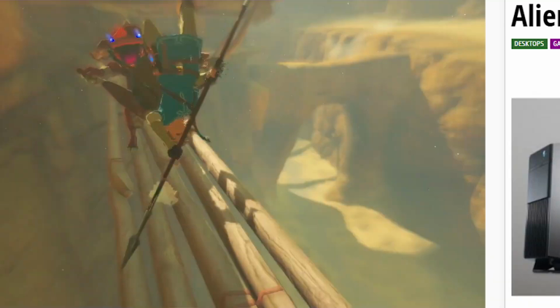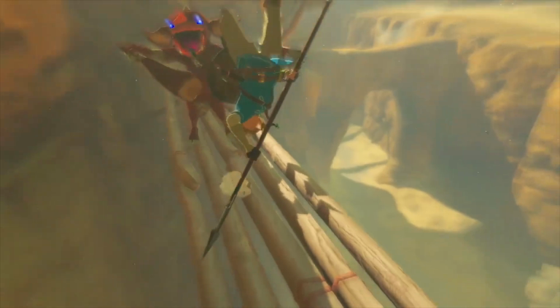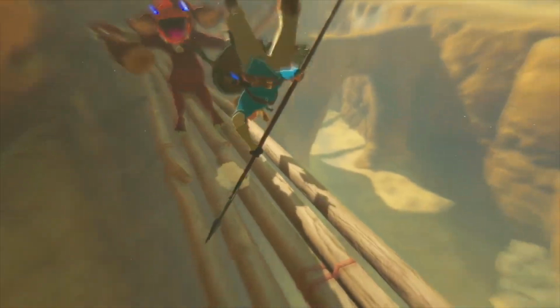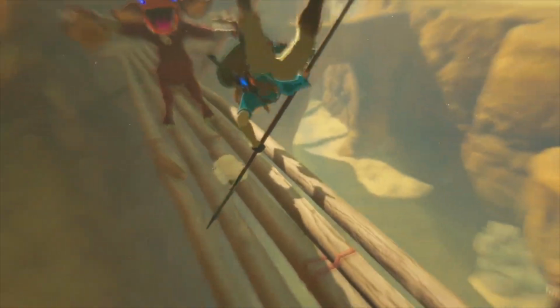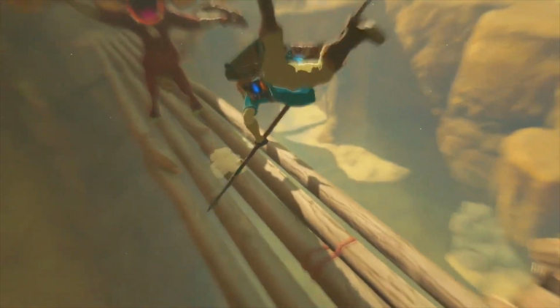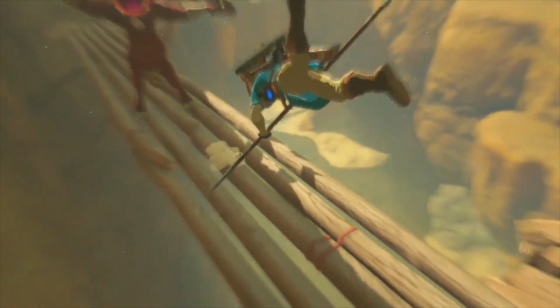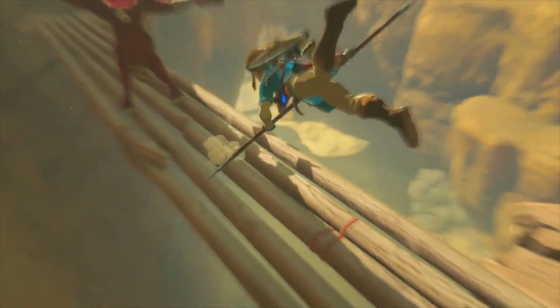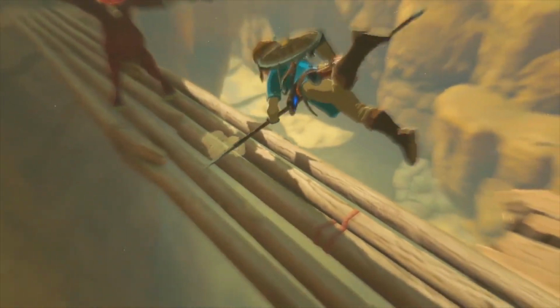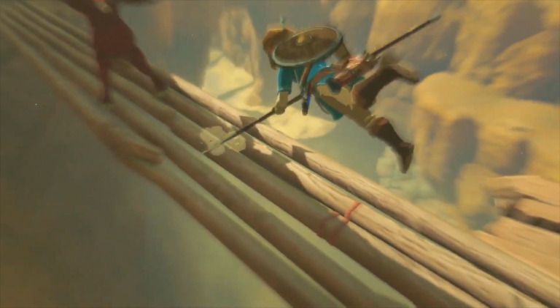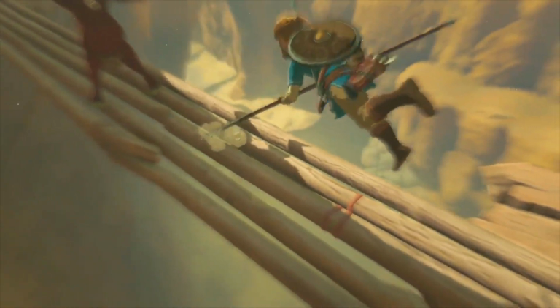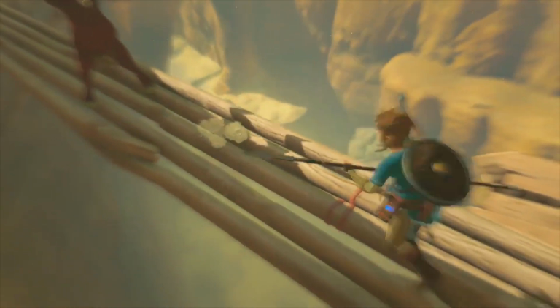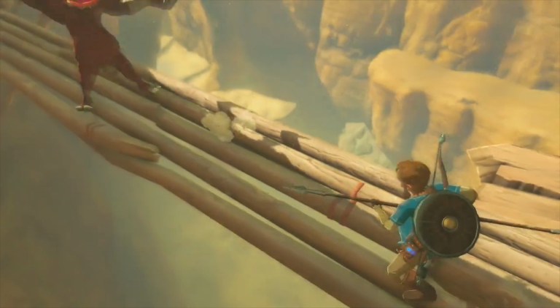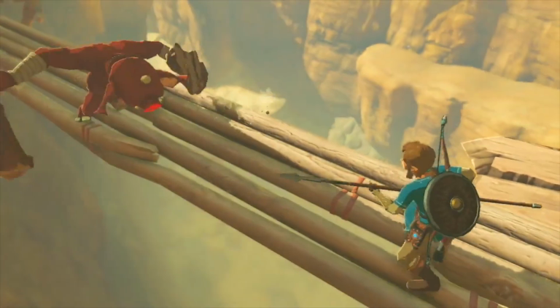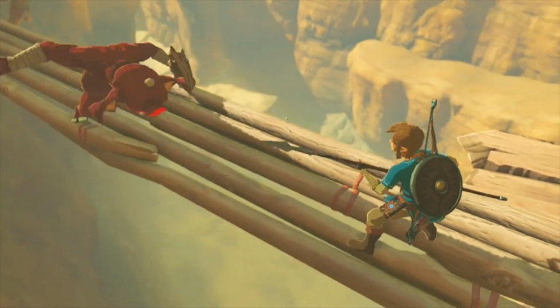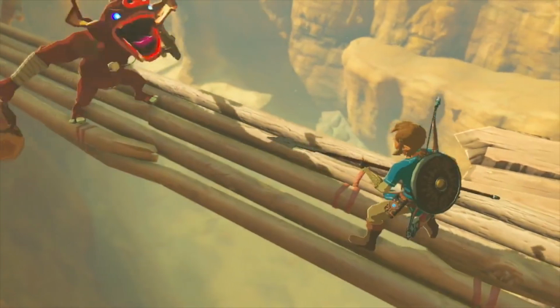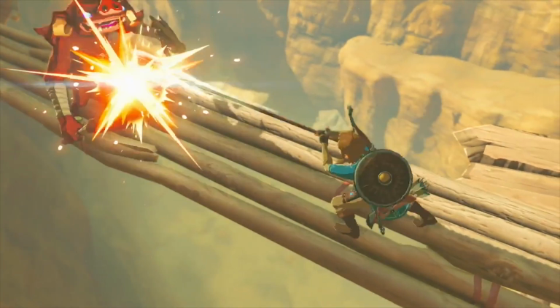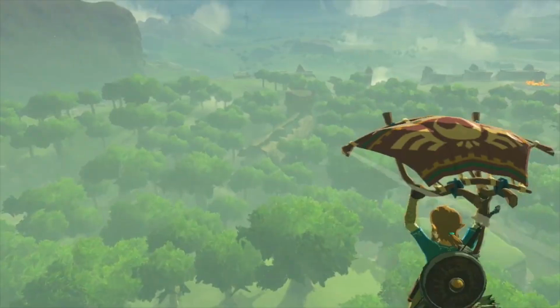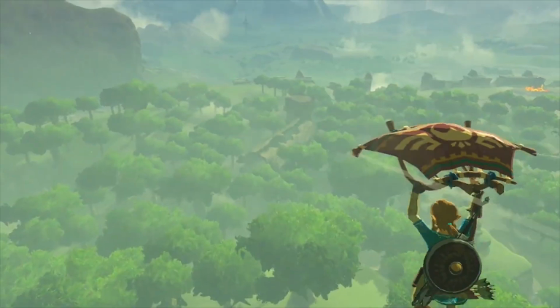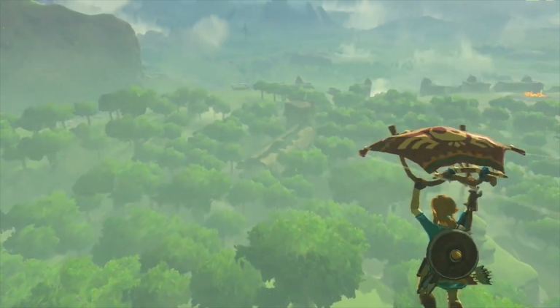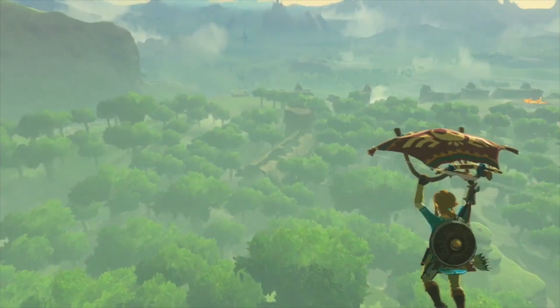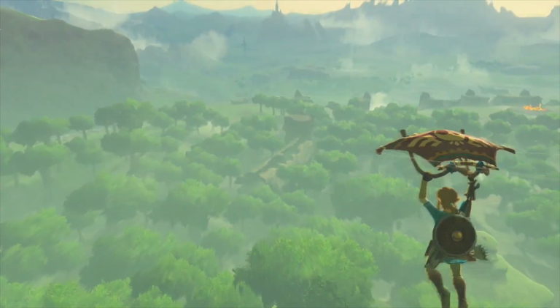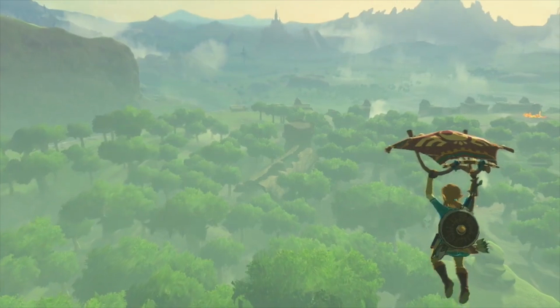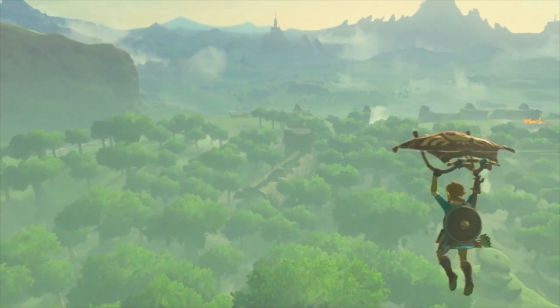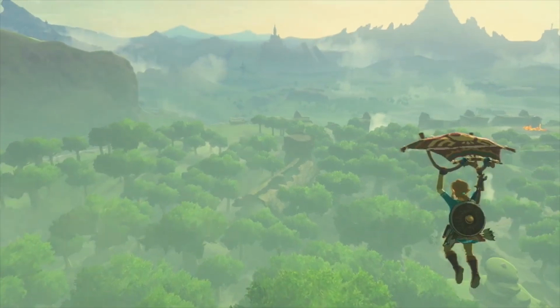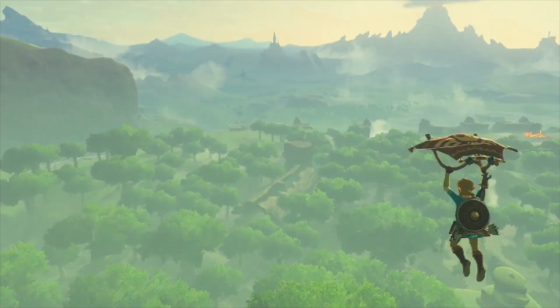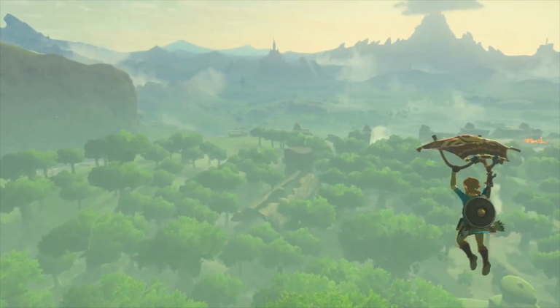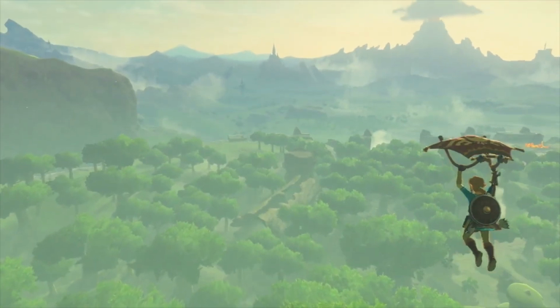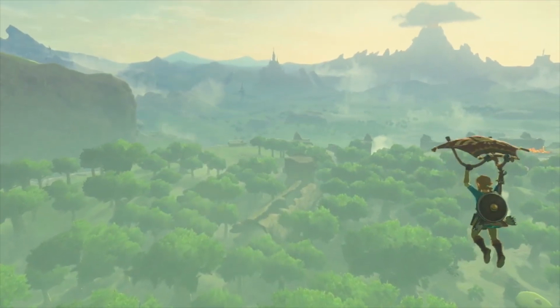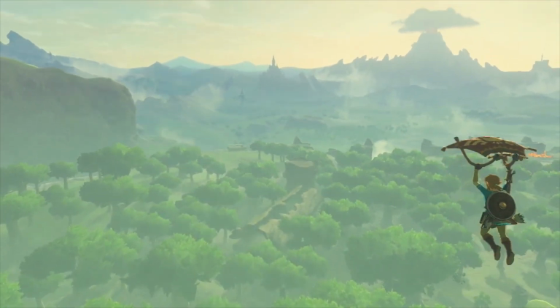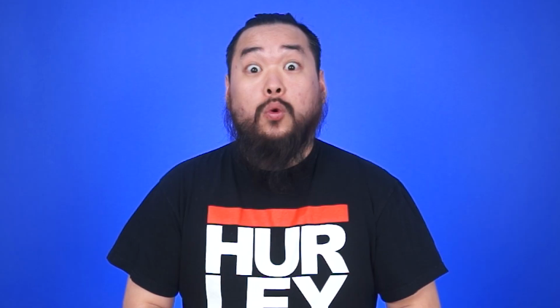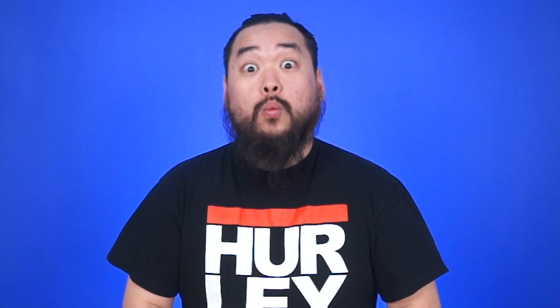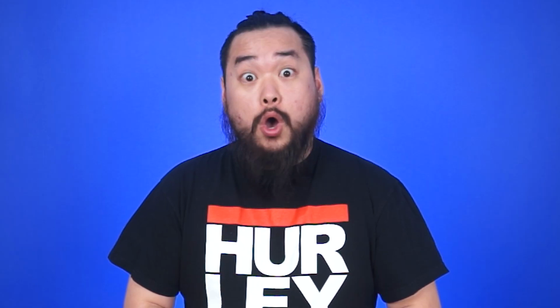In Nintendo news, the new game trailer for The Legend of Zelda: Breath of the Wild got shown off — and wow.